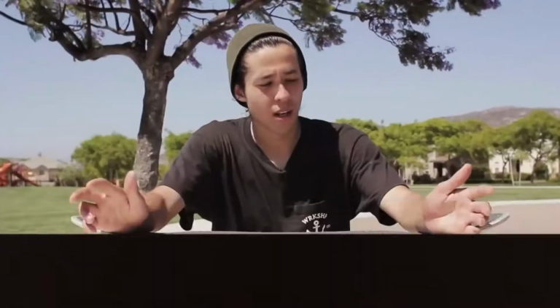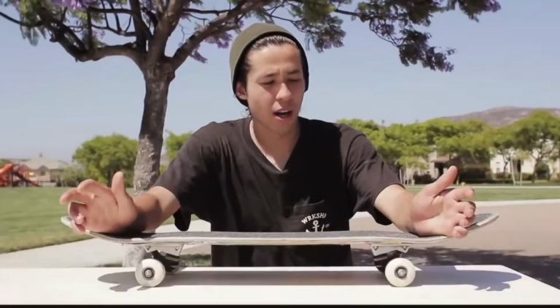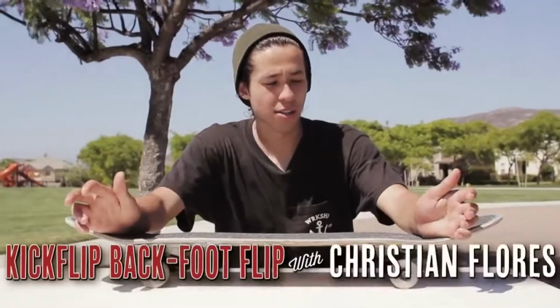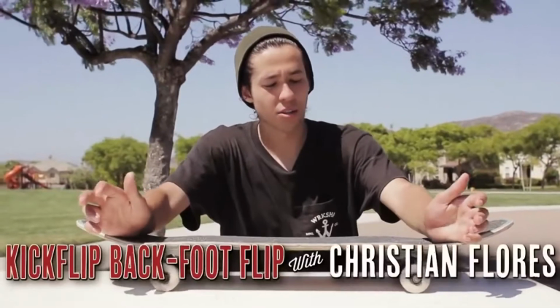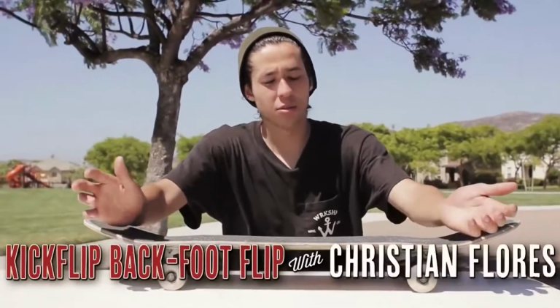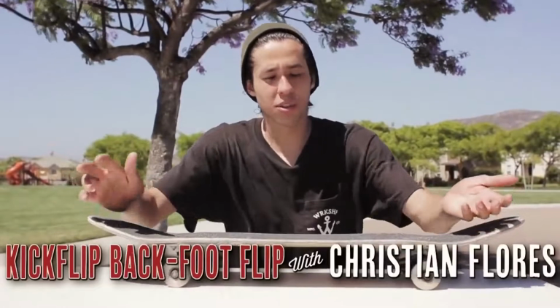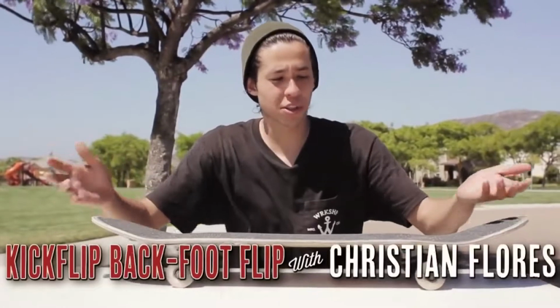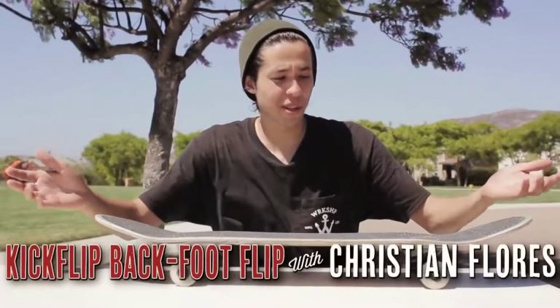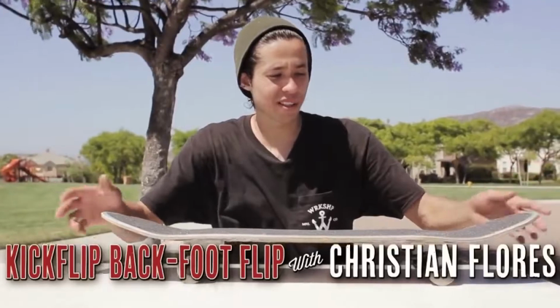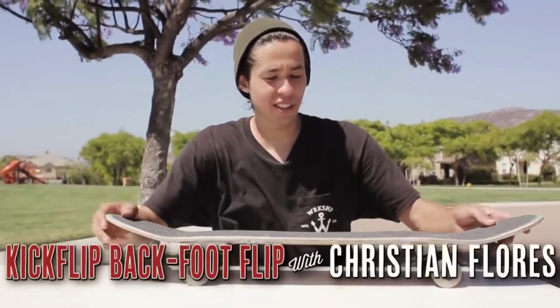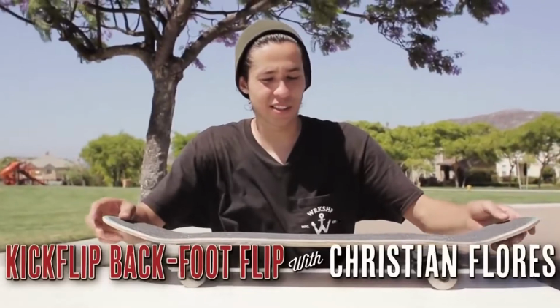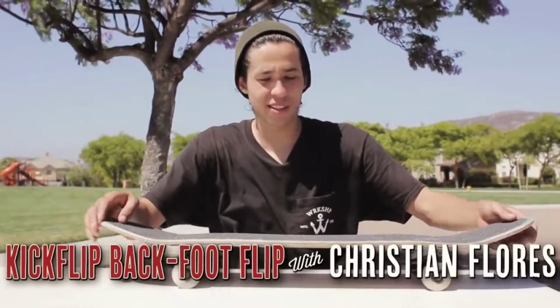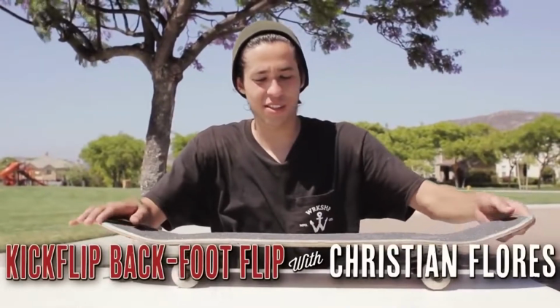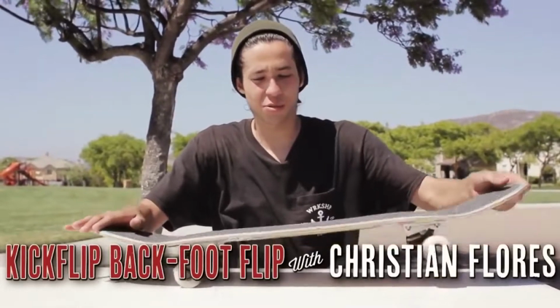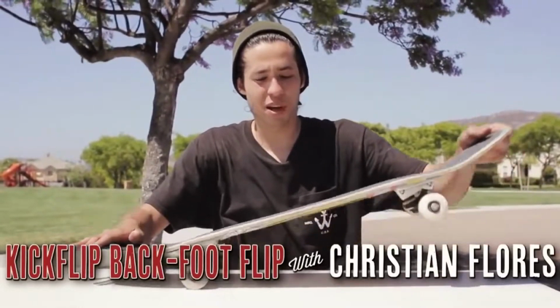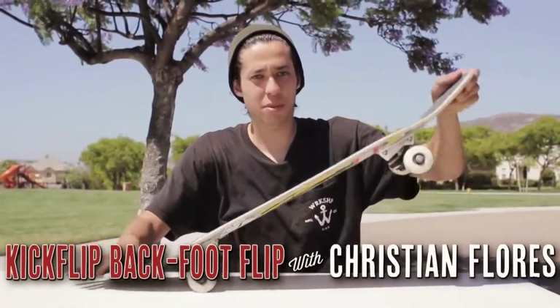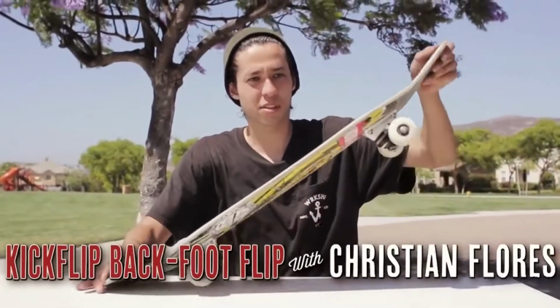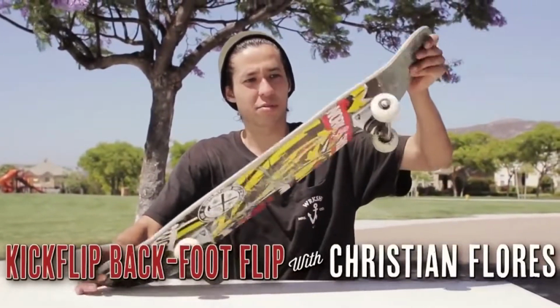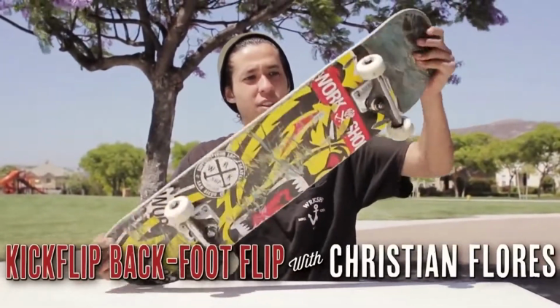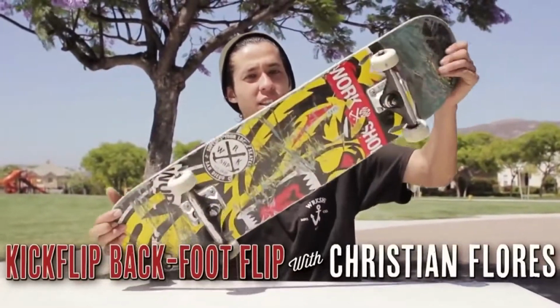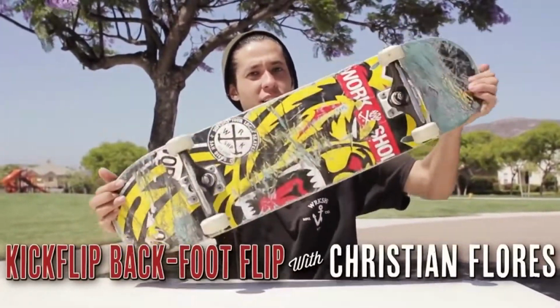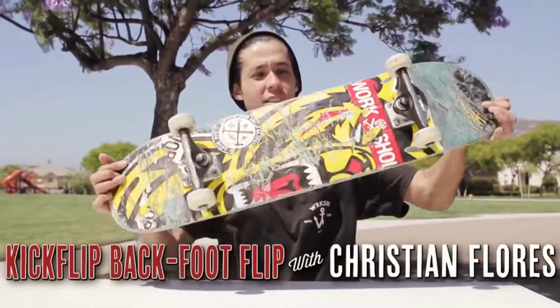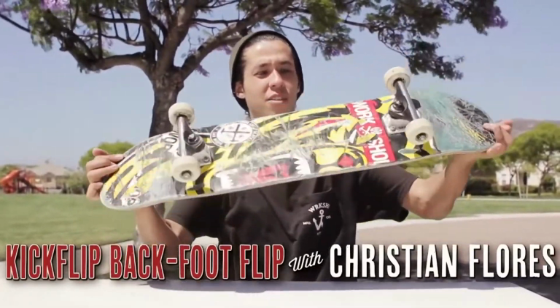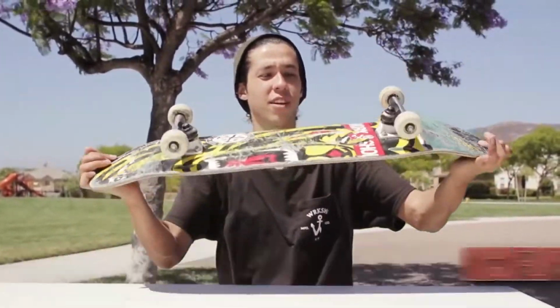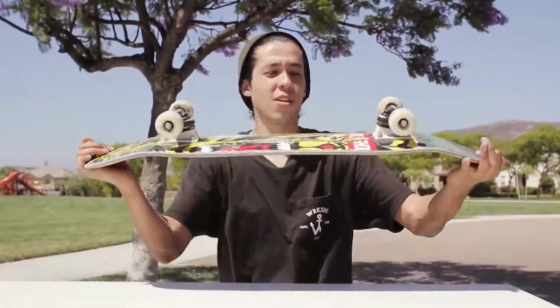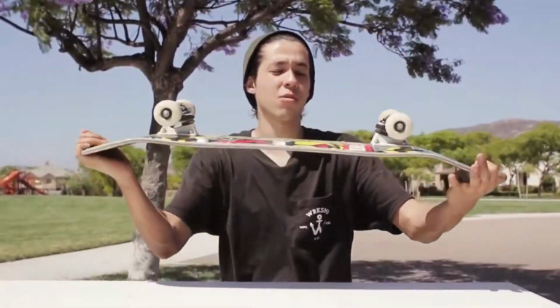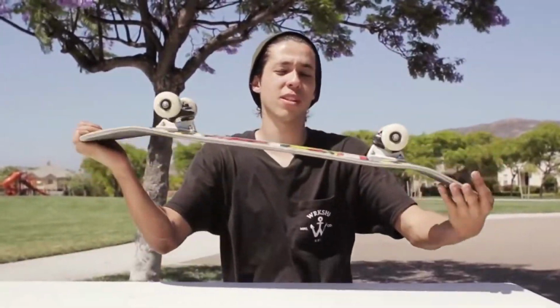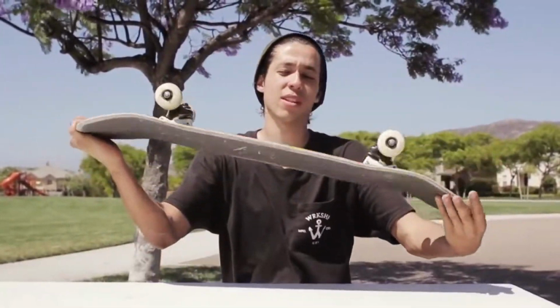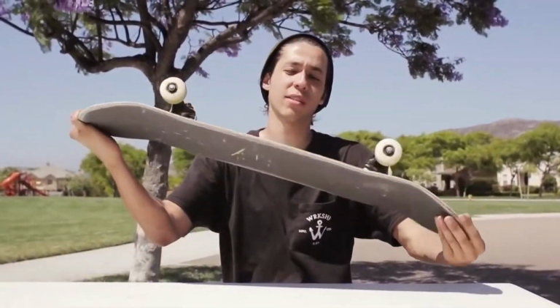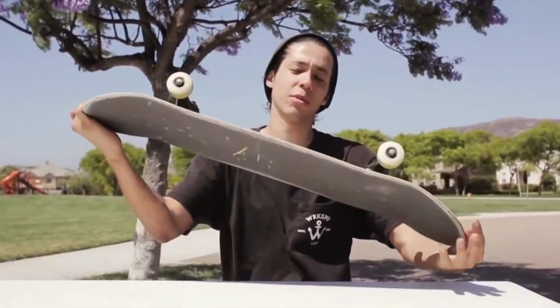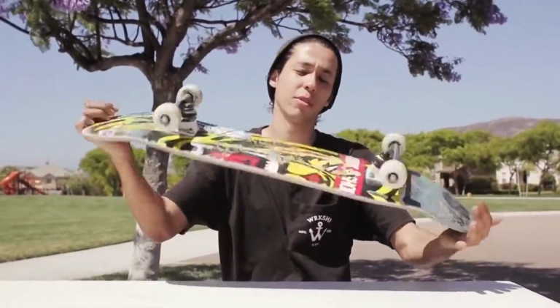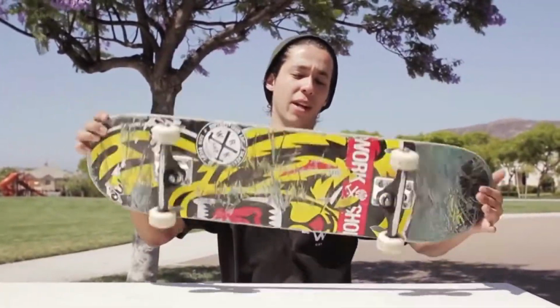Alright, so what the trick basically is: you pop it, you flick it, and then you're like, oh that's not a kickflip — you flick back.